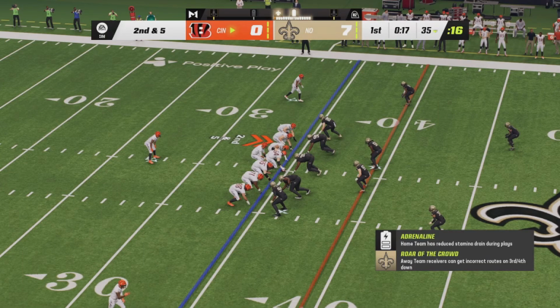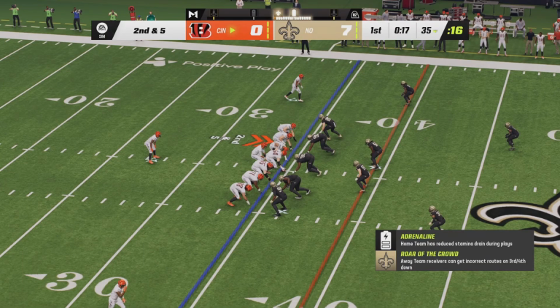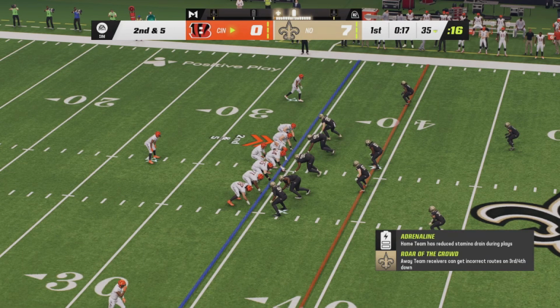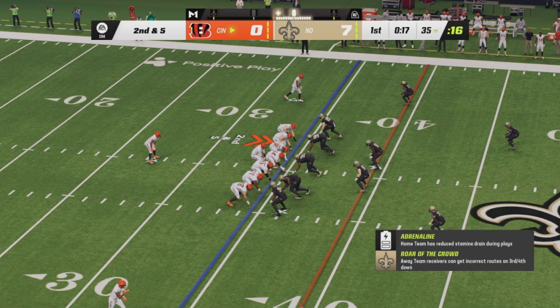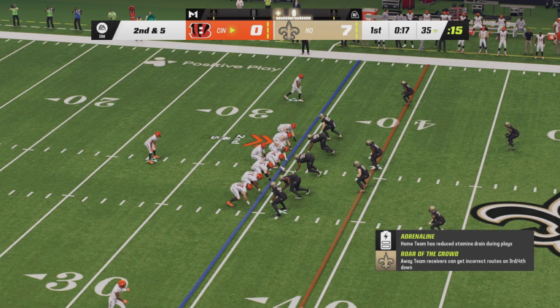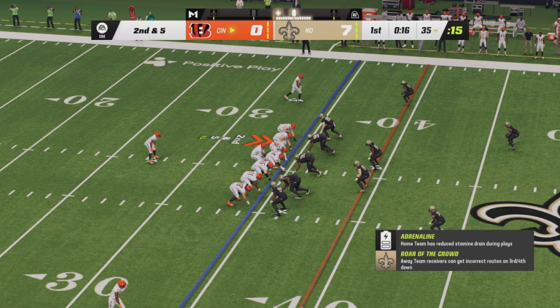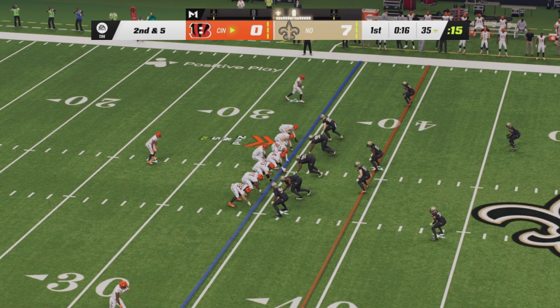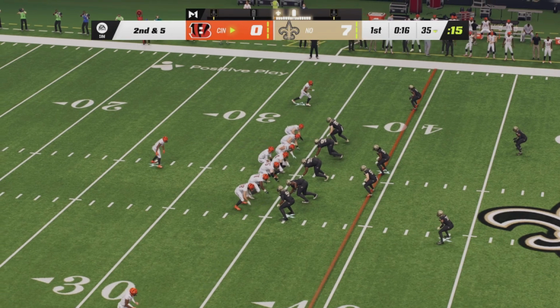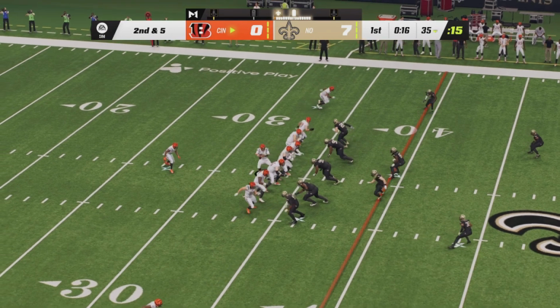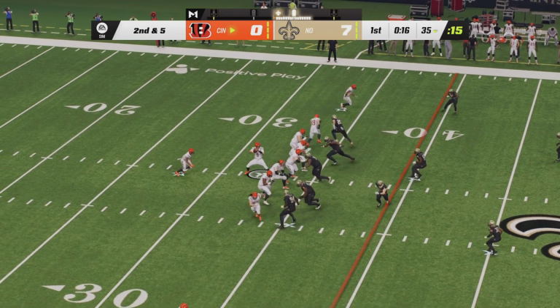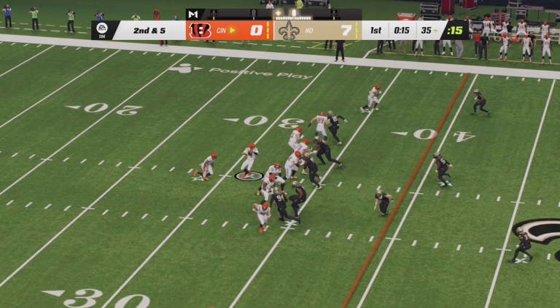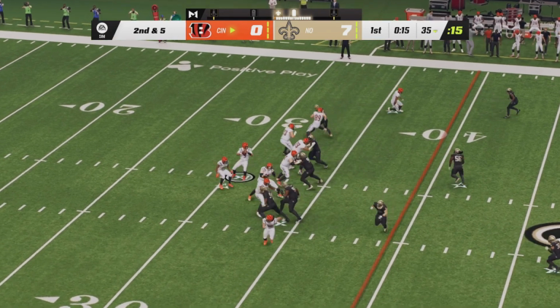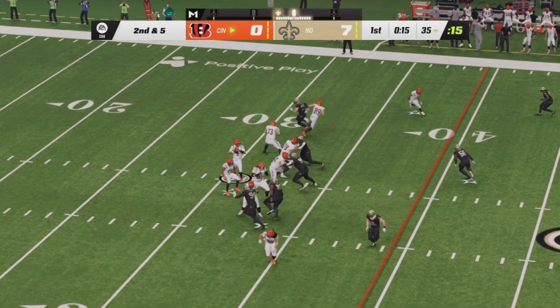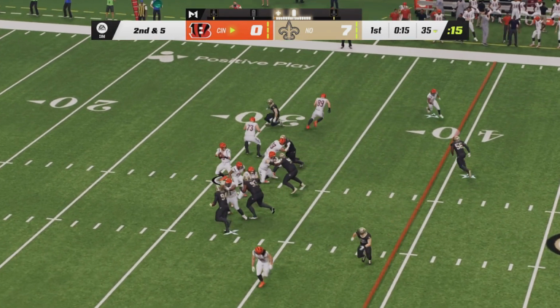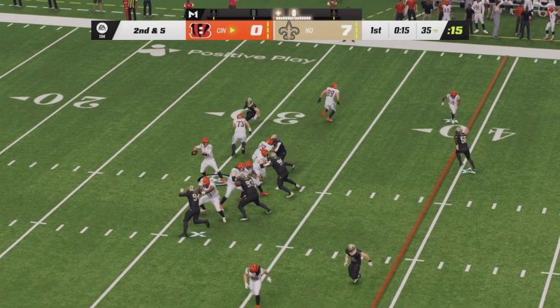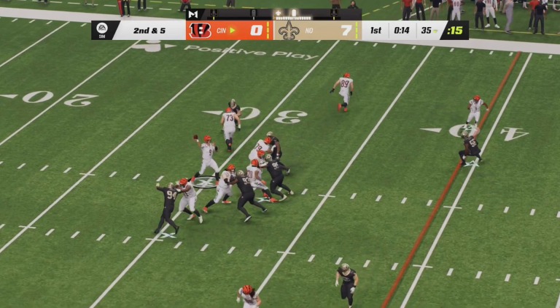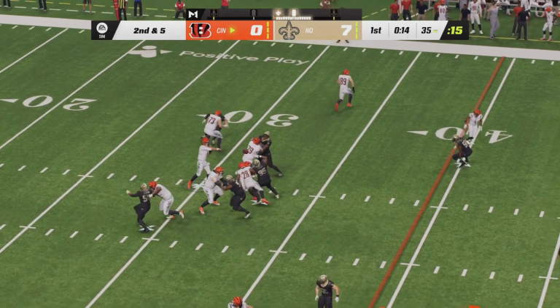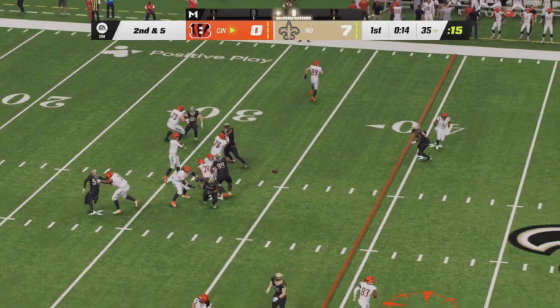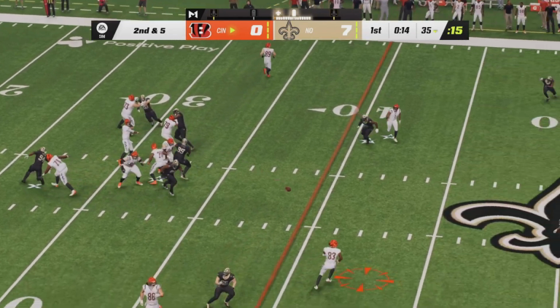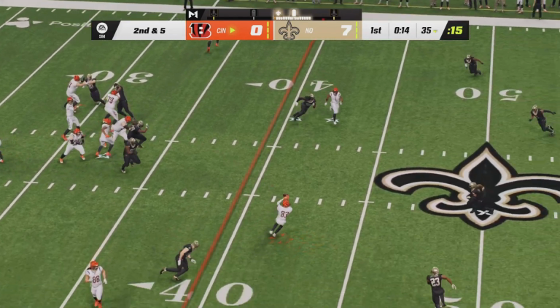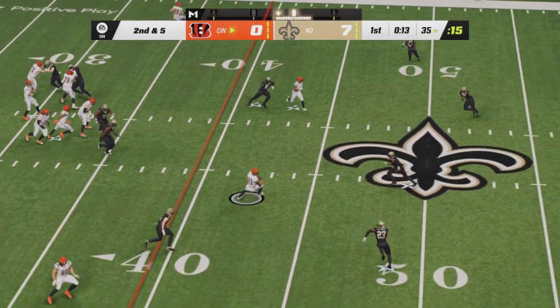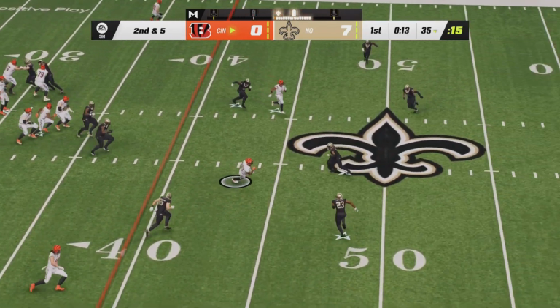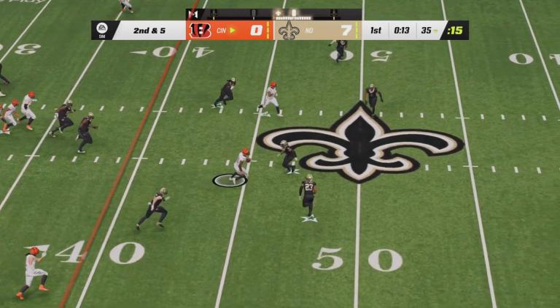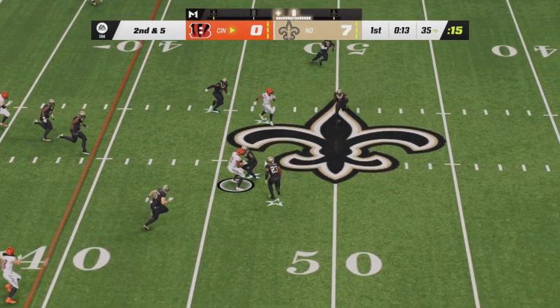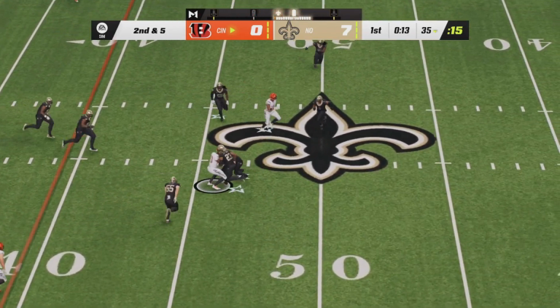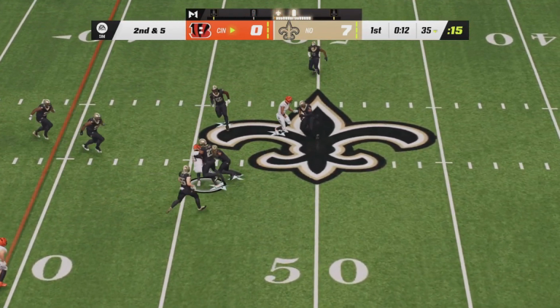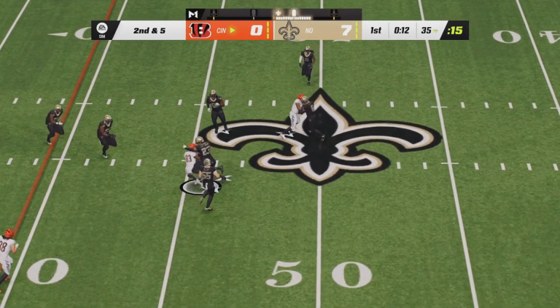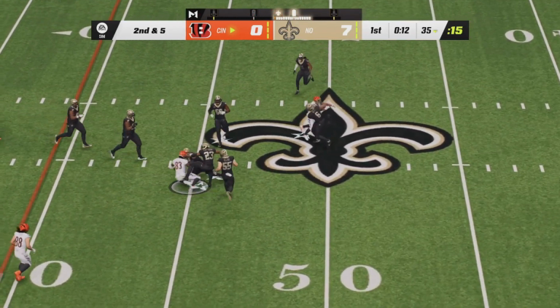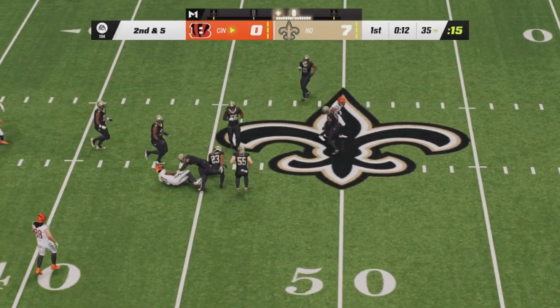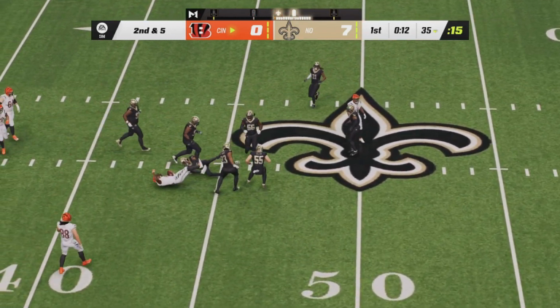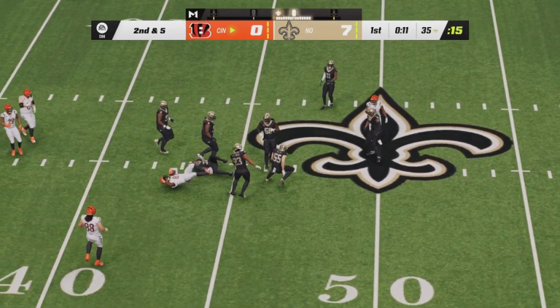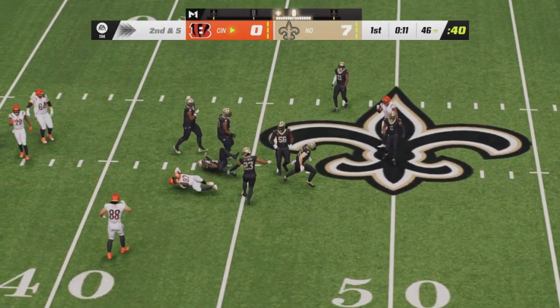Second down and five now for the Bengals. Joe Mixon in the backfield as Burrow will drop back from center. Going to fire a pass across the middle — he's got Tyler Boyd for a first down.